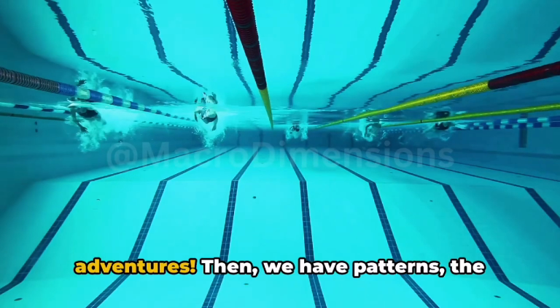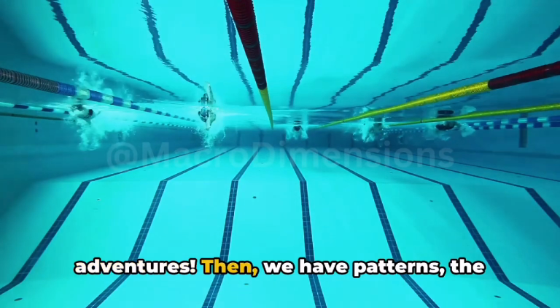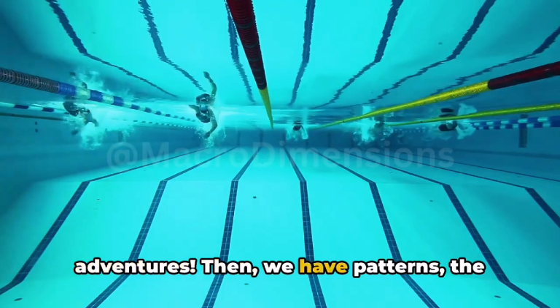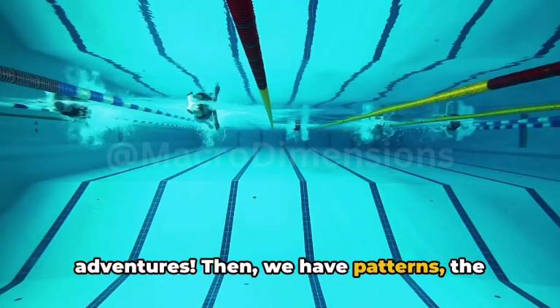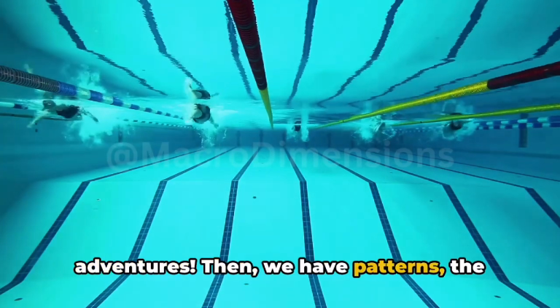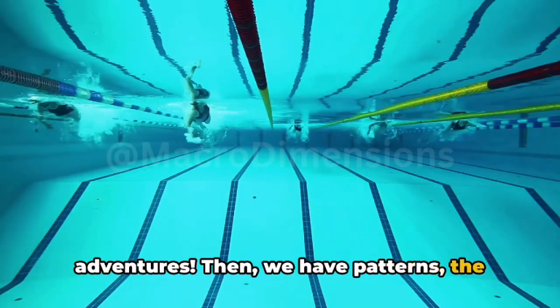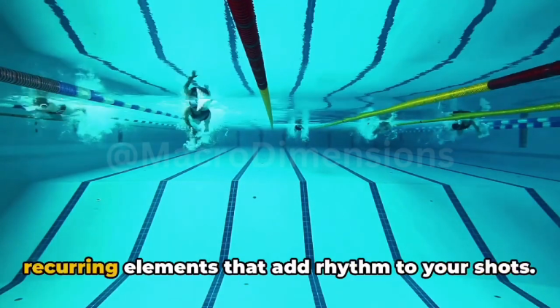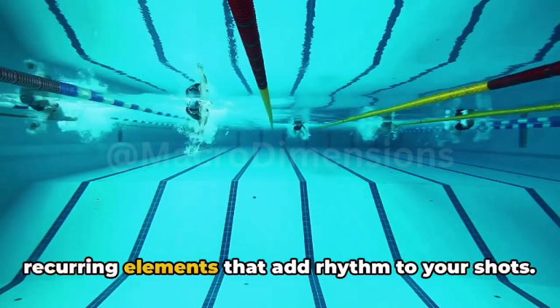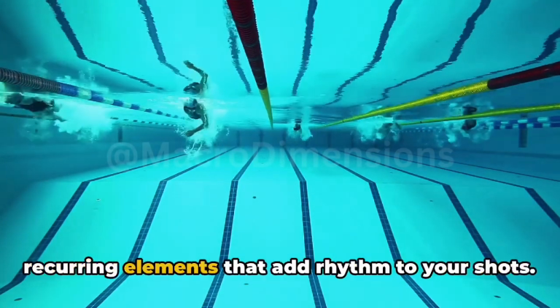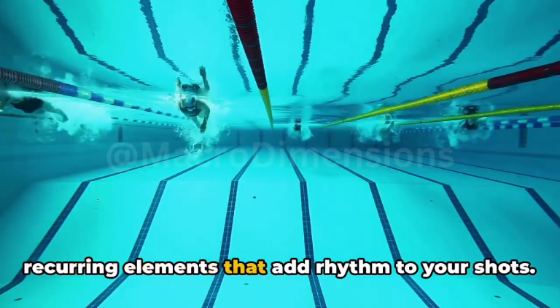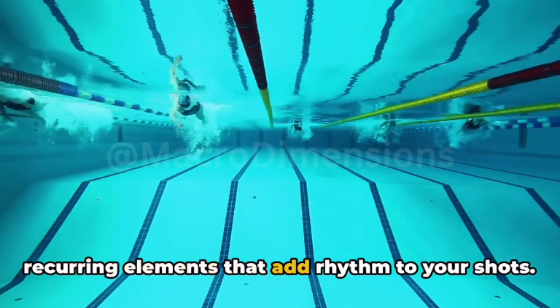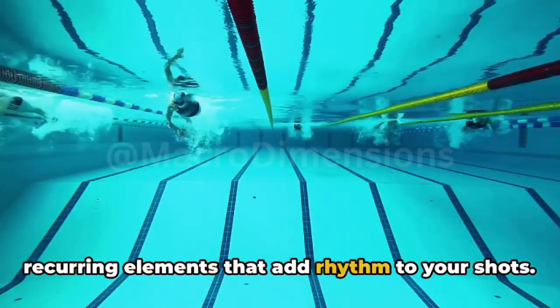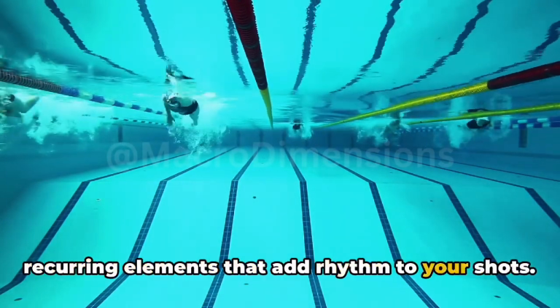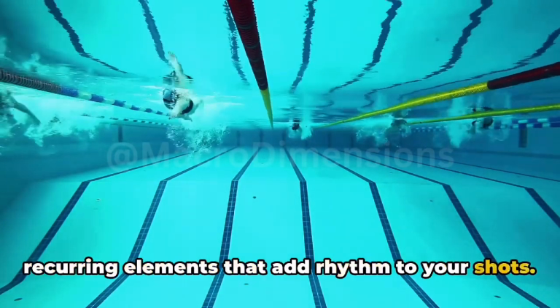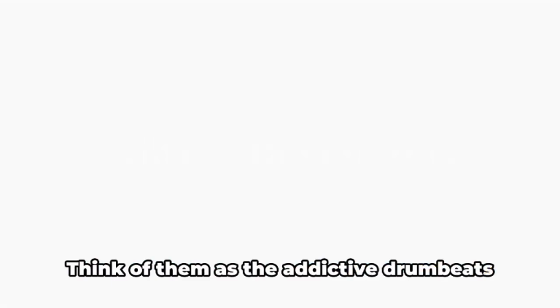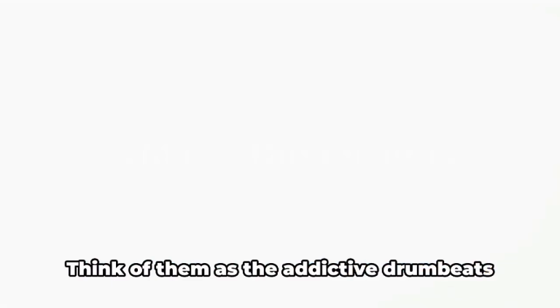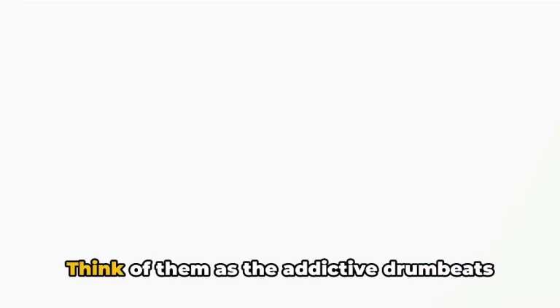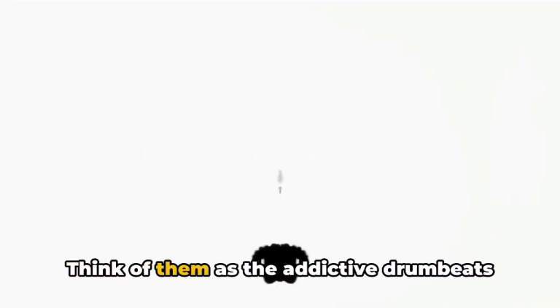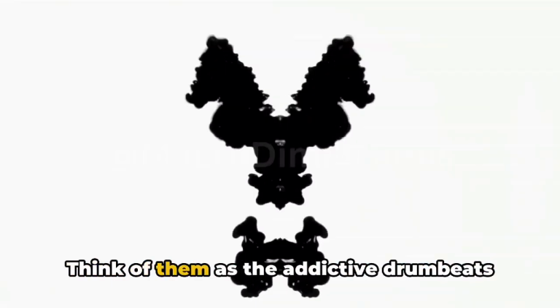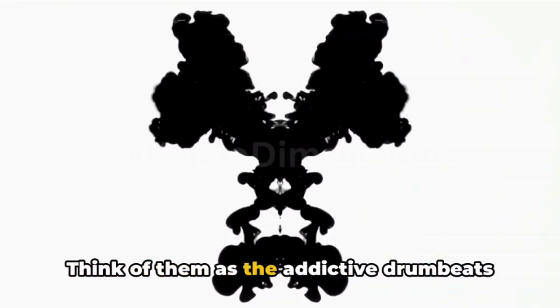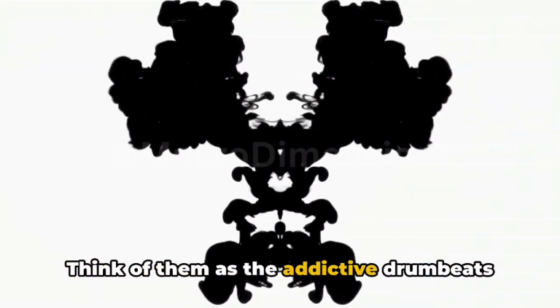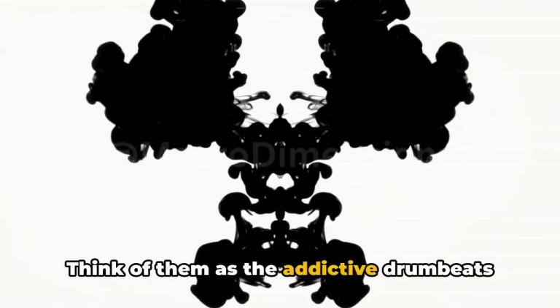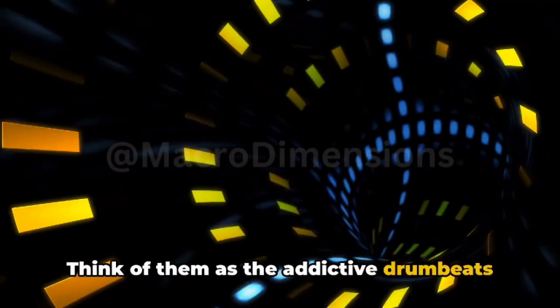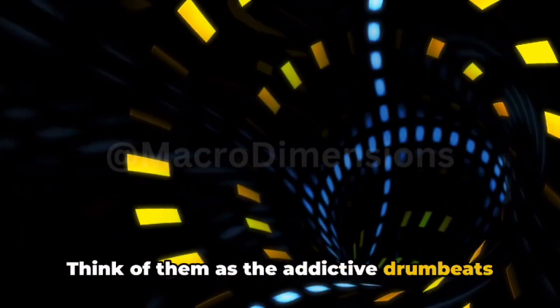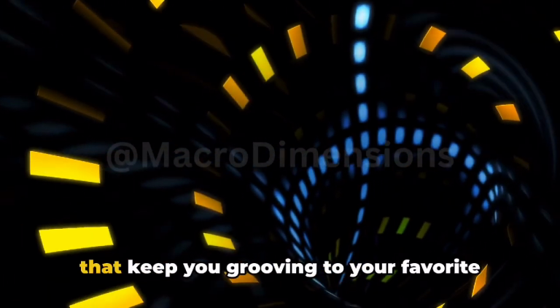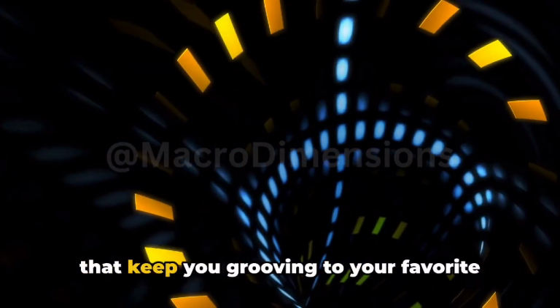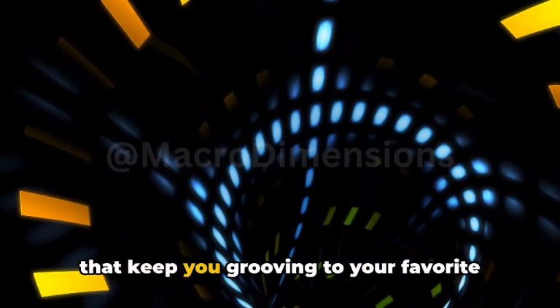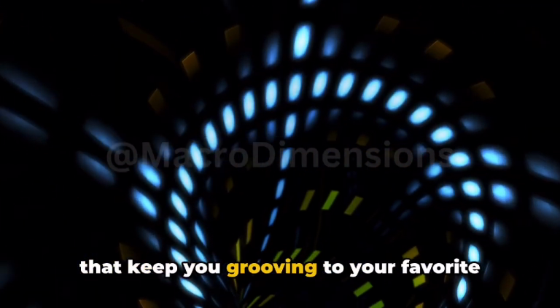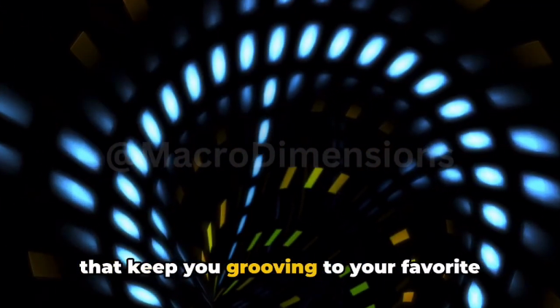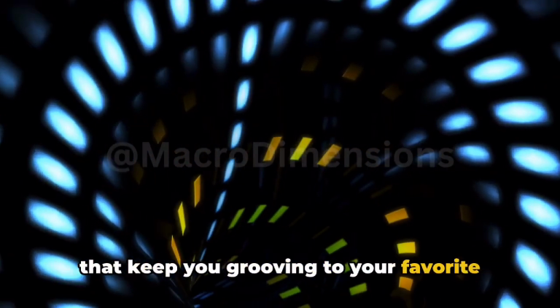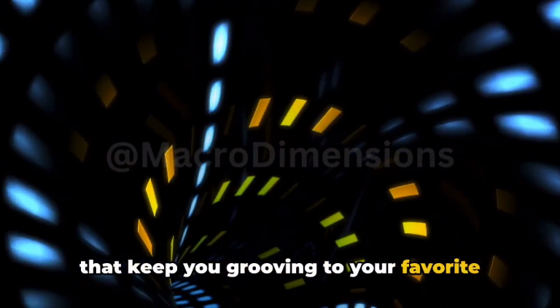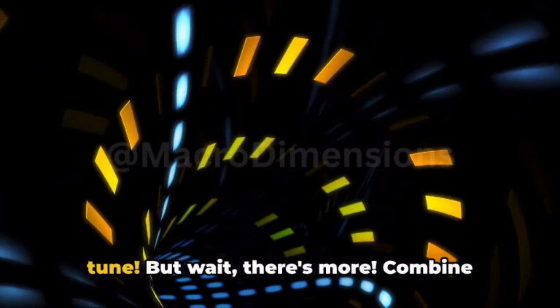Then we have patterns — the recurring elements that add rhythm to your shots. Think of them as the addictive drumbeats that keep you grooving to your favorite tune.